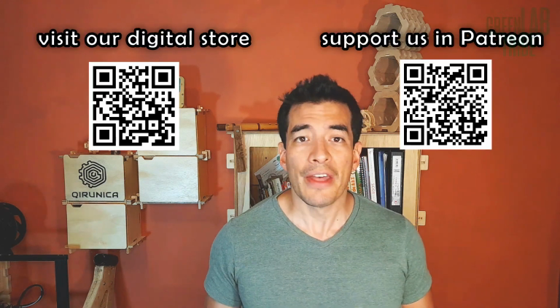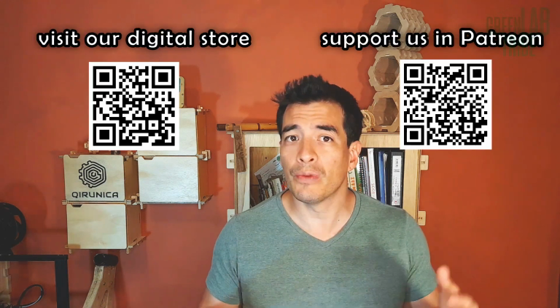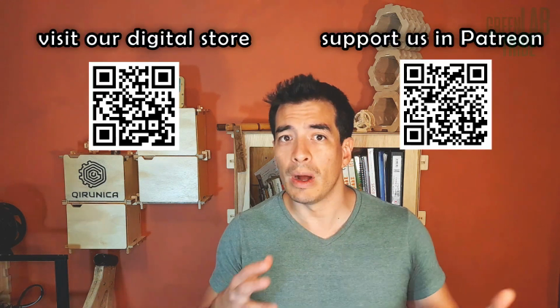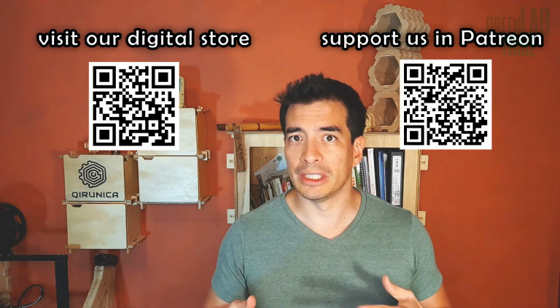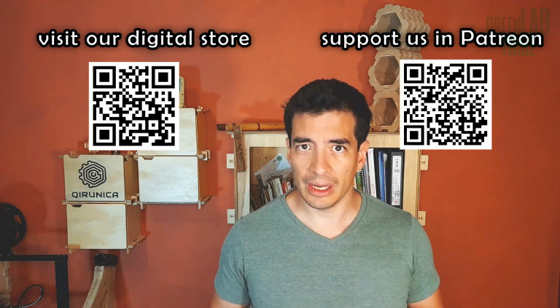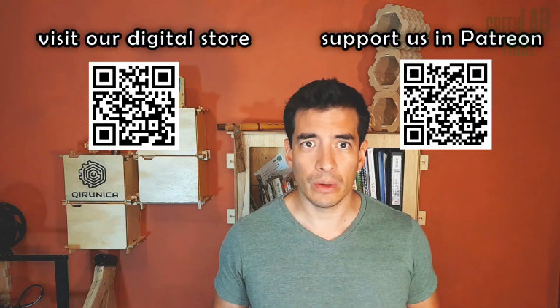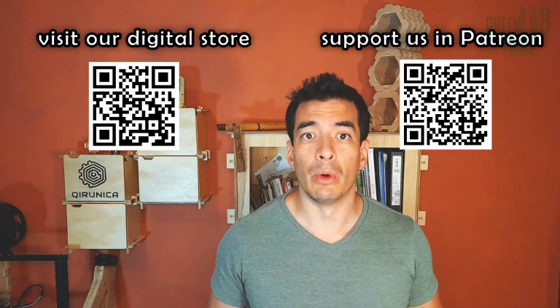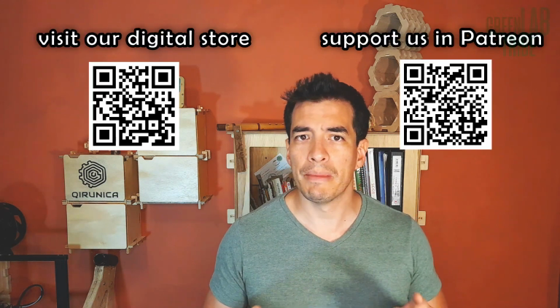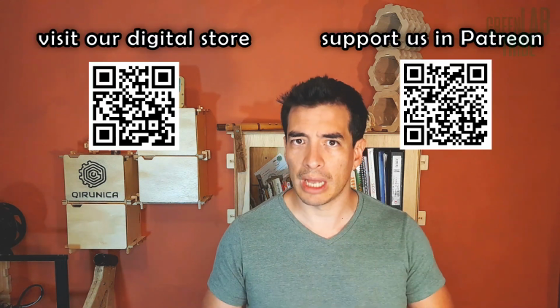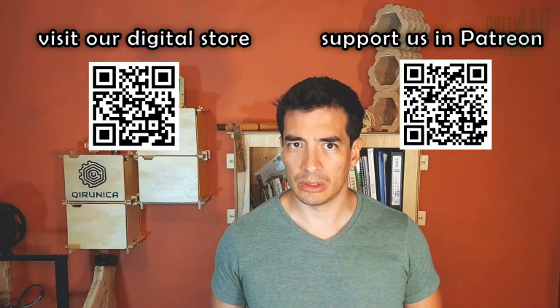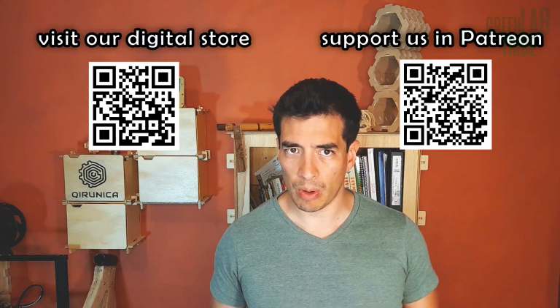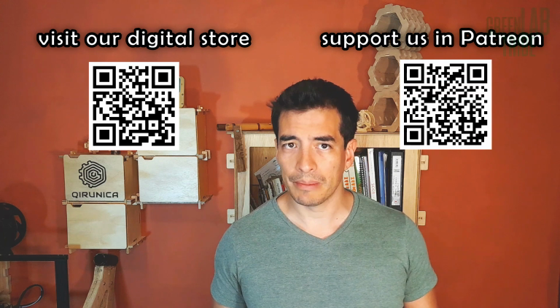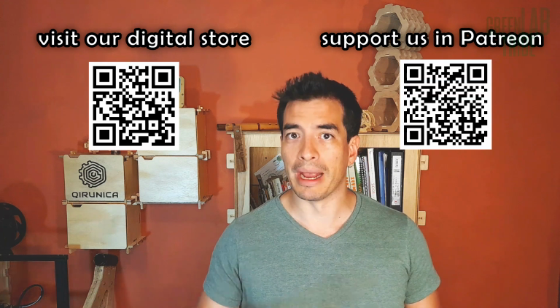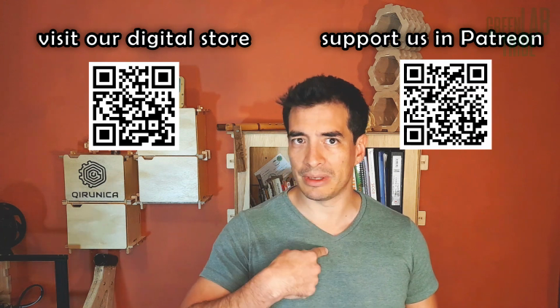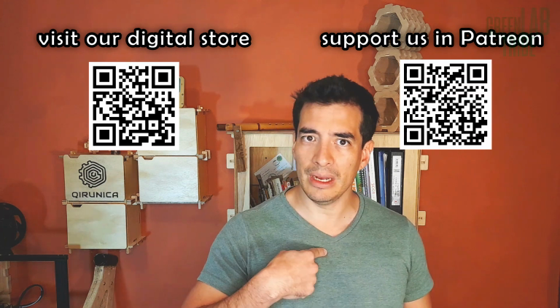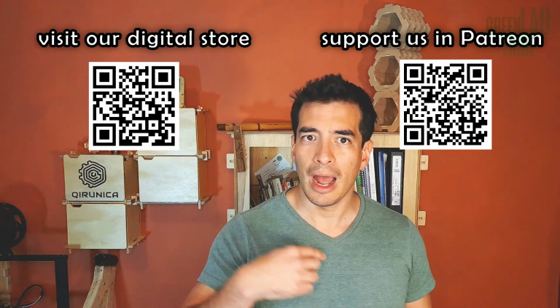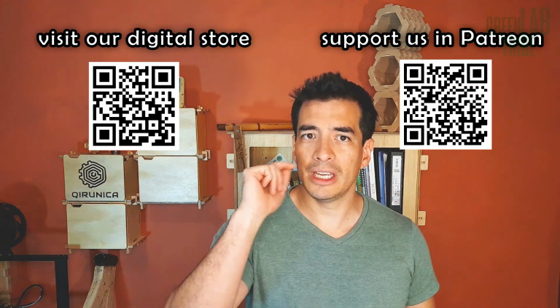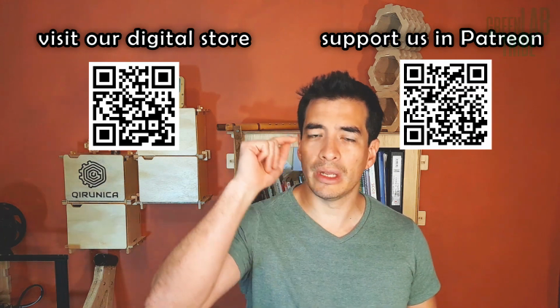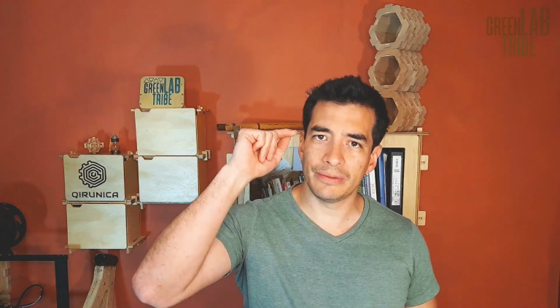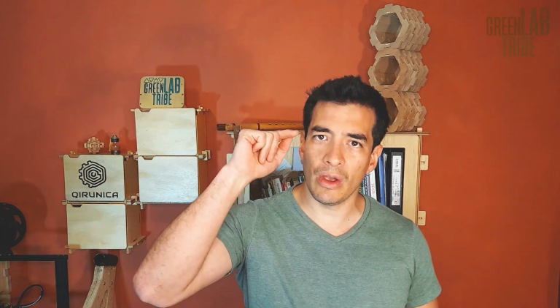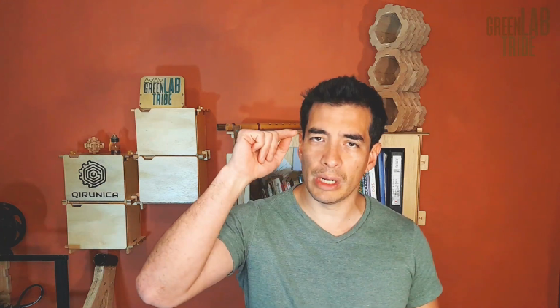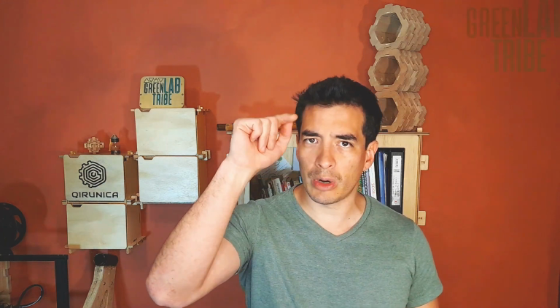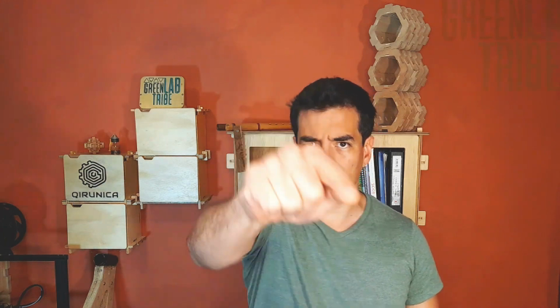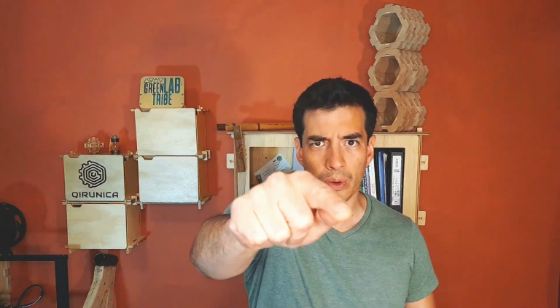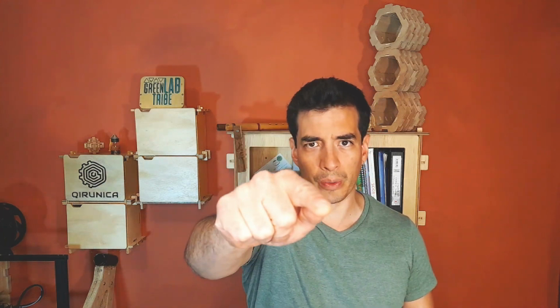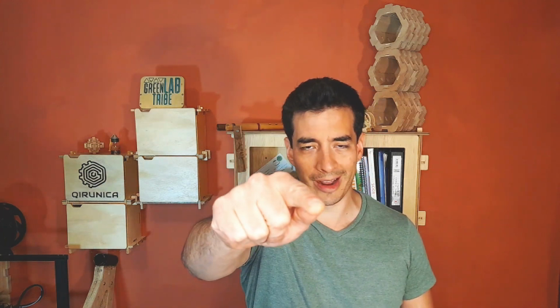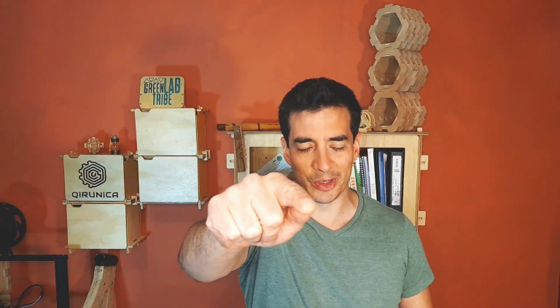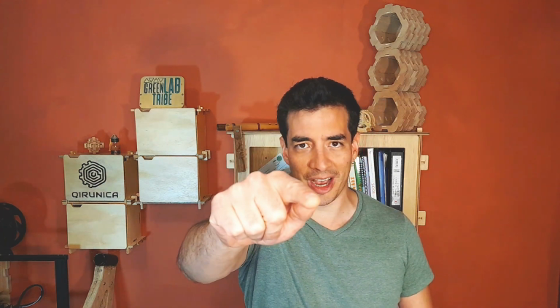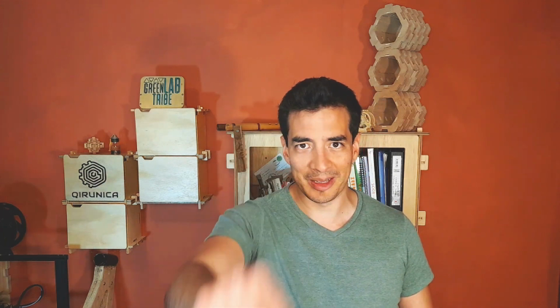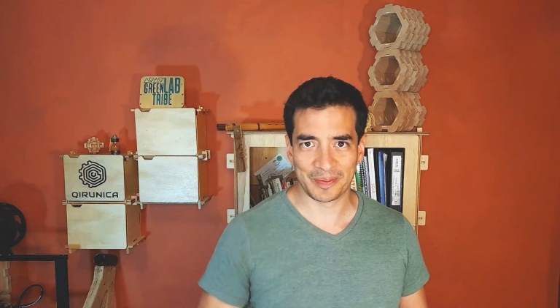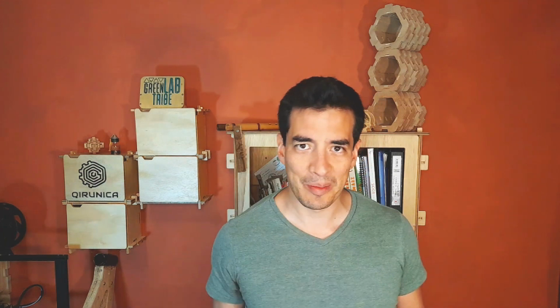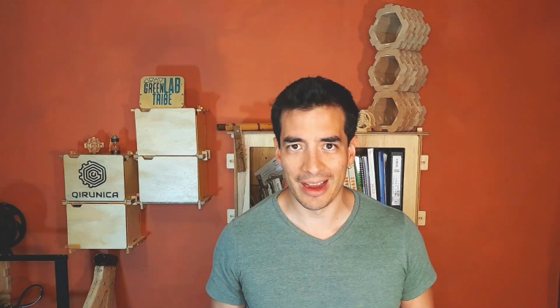Thank you for watching this video. Remember to like and subscribe. My name is David and see you in the next video of Green Lab Tribe, your green energy channel. Bye.